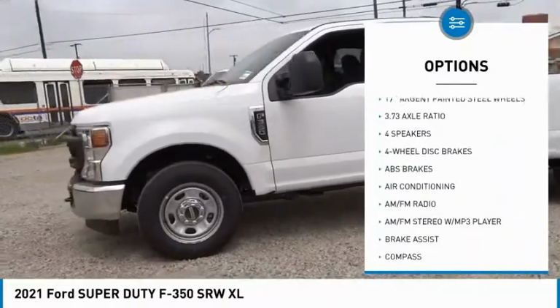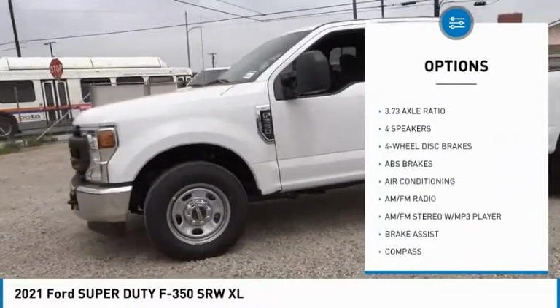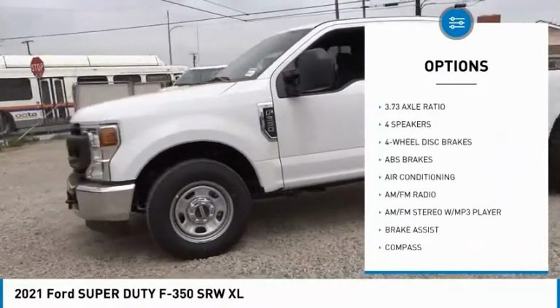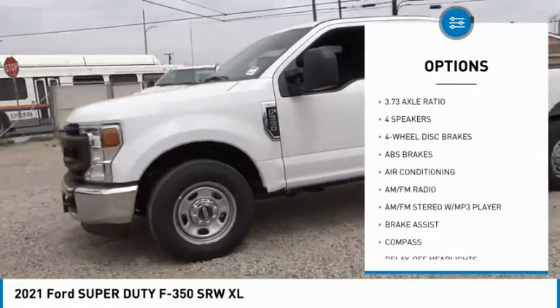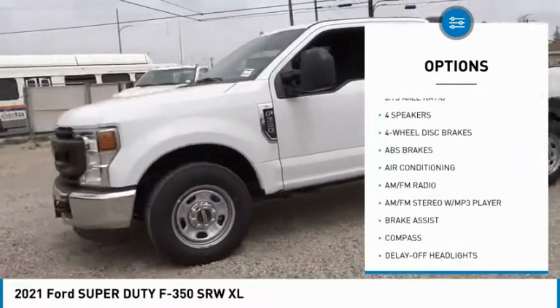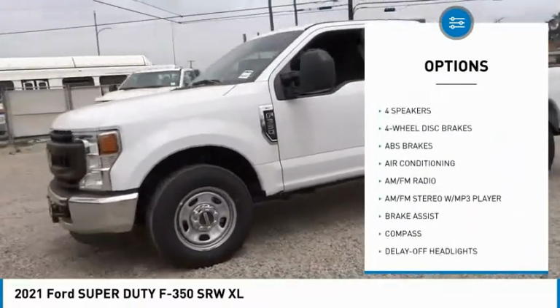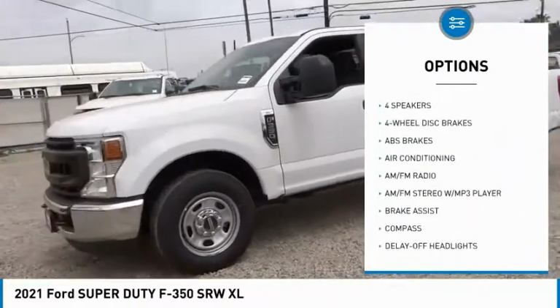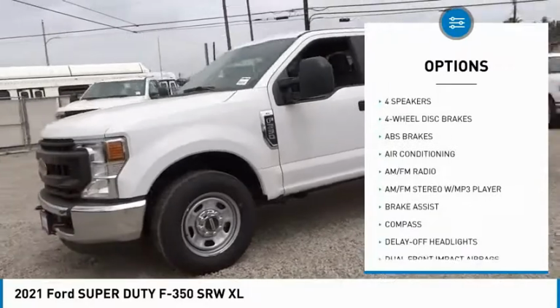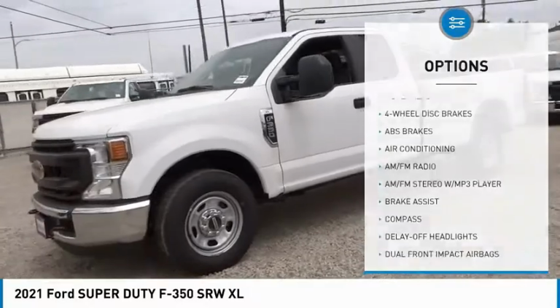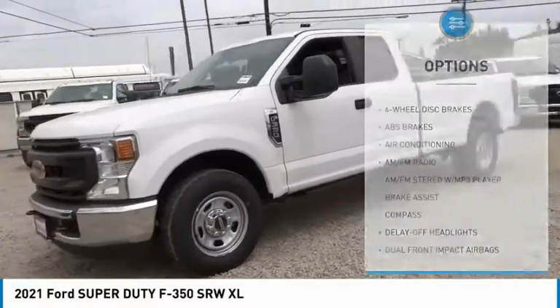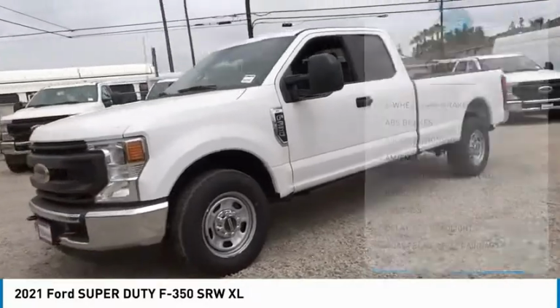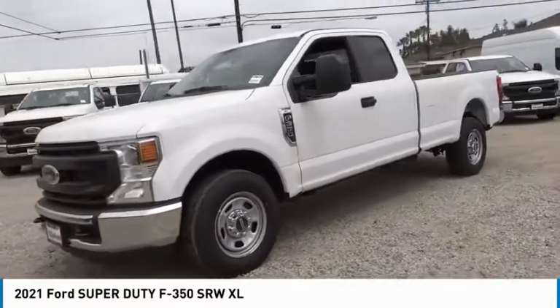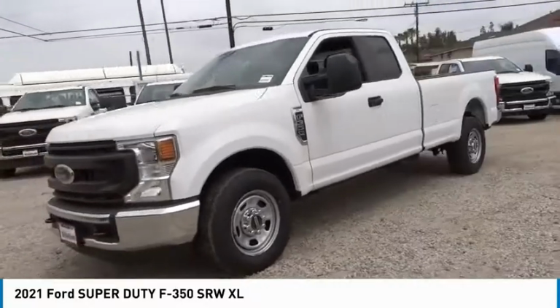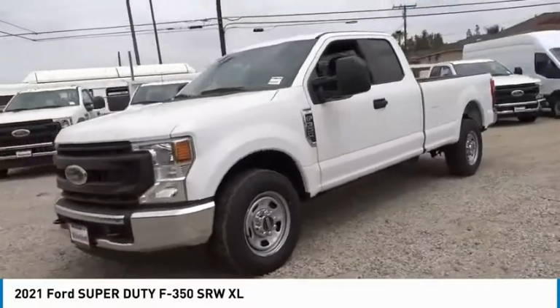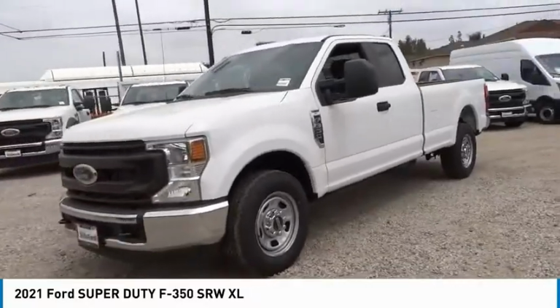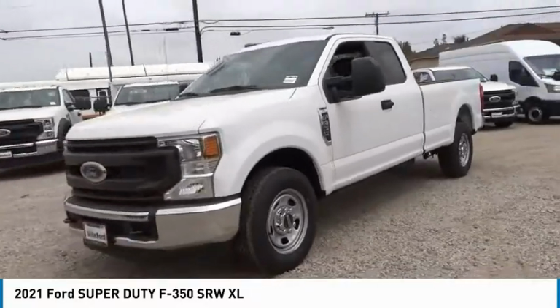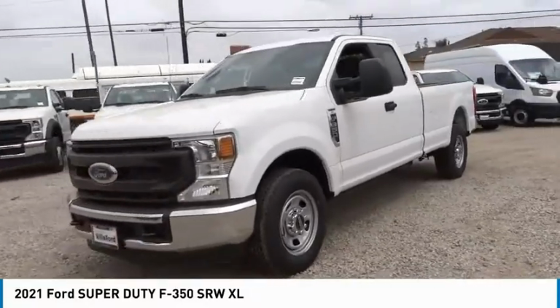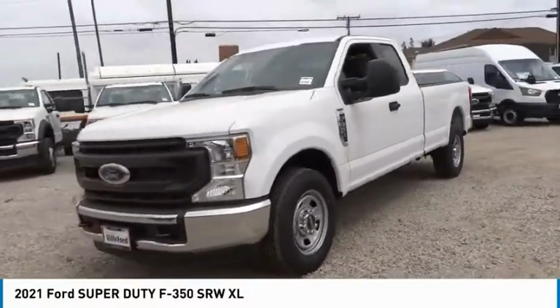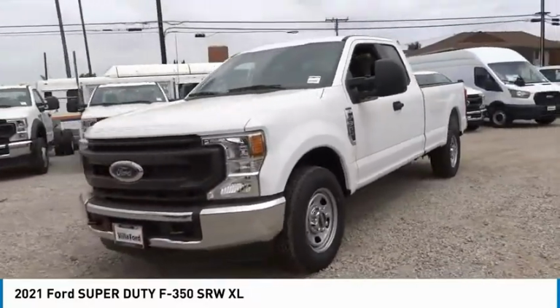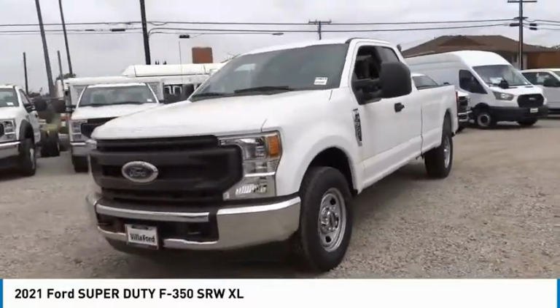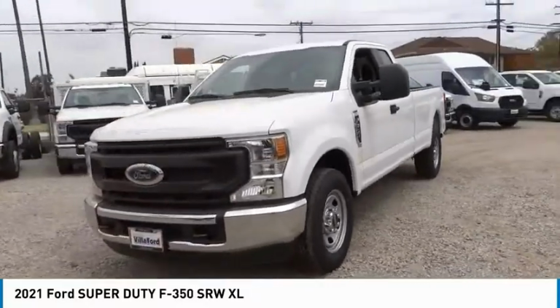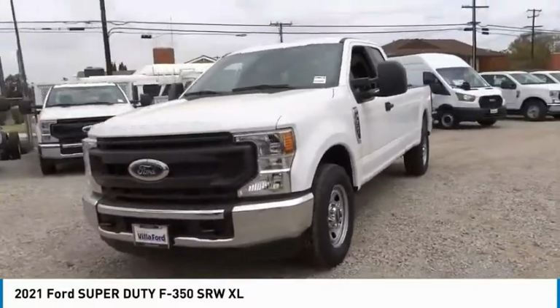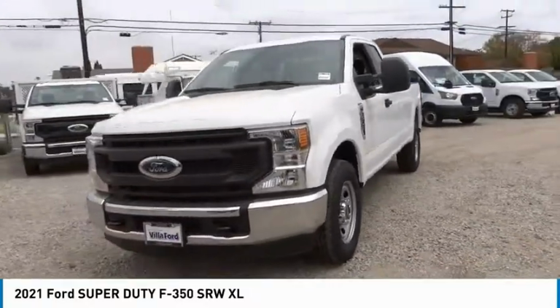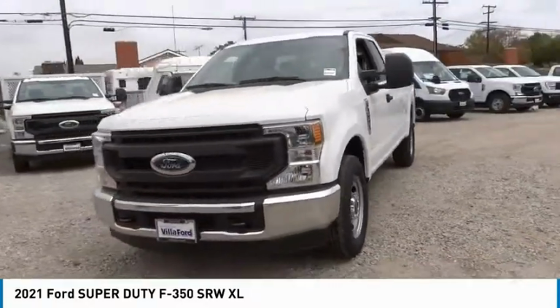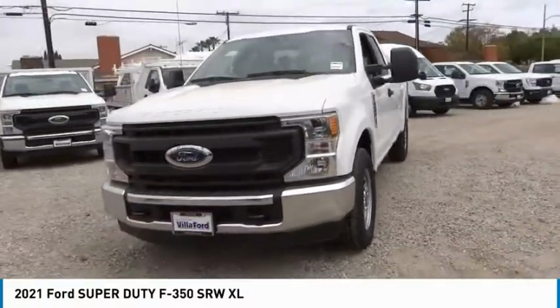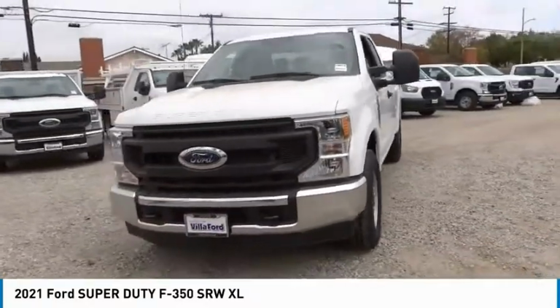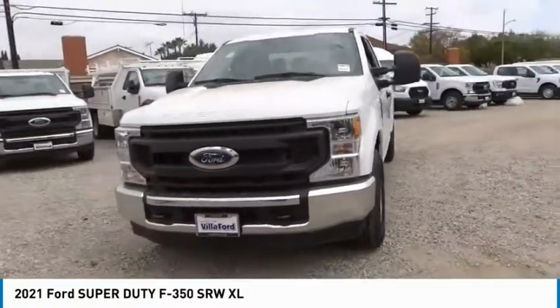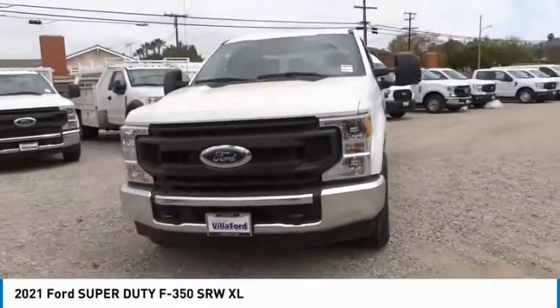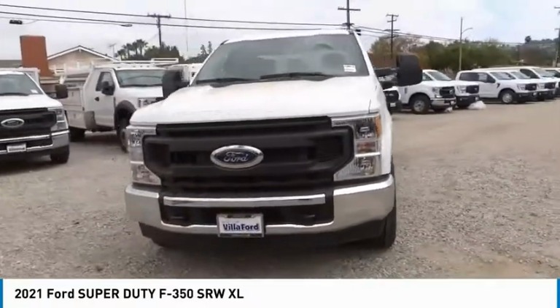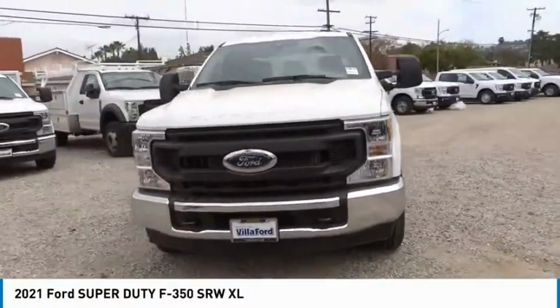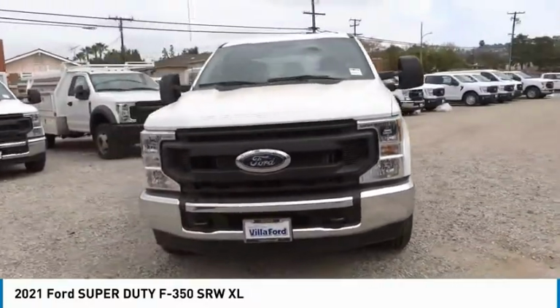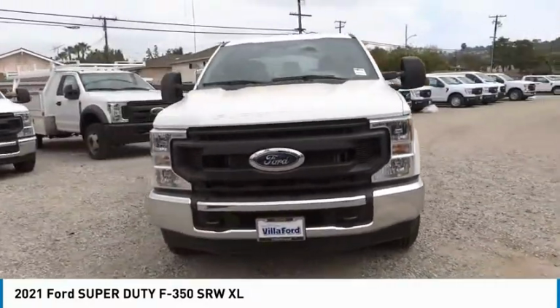Four wheel disc brakes. Low tire pressure warning. Trip computer. Power steering. Tachometer.